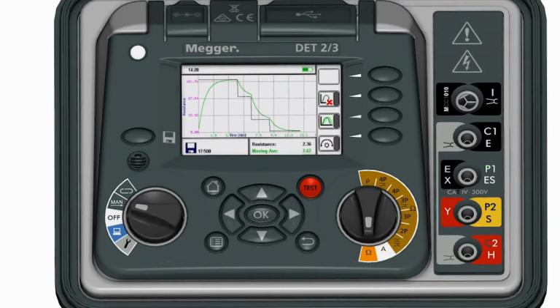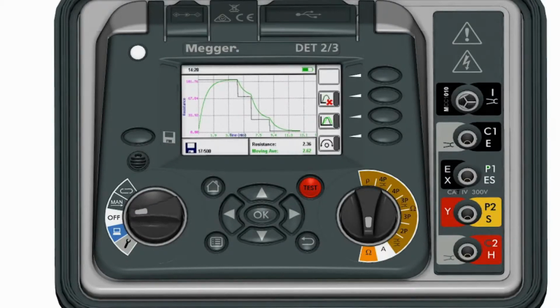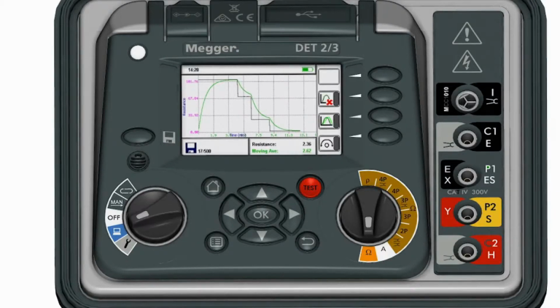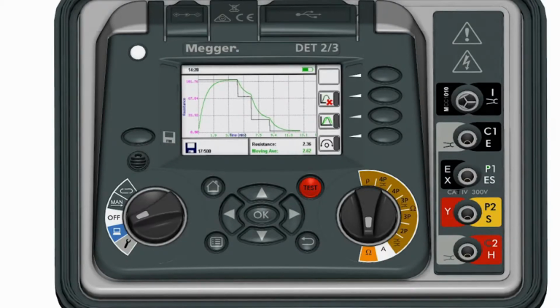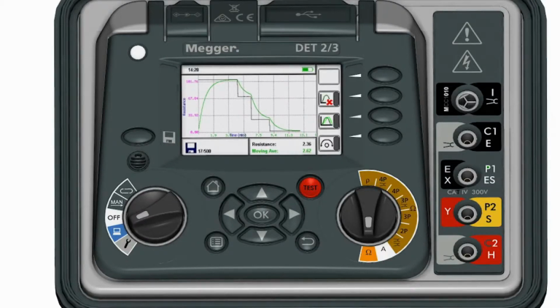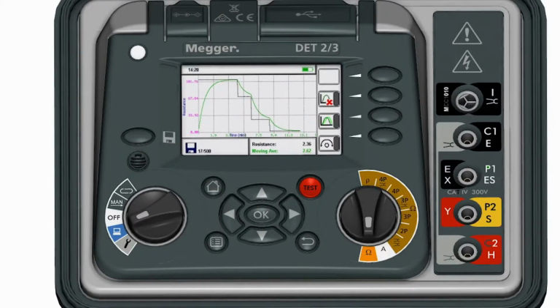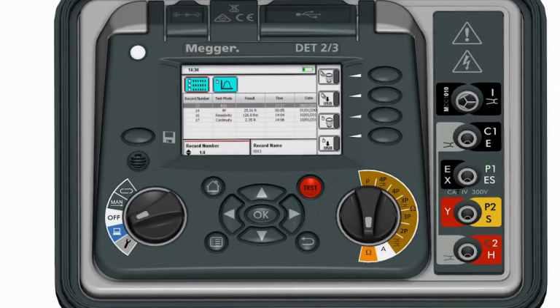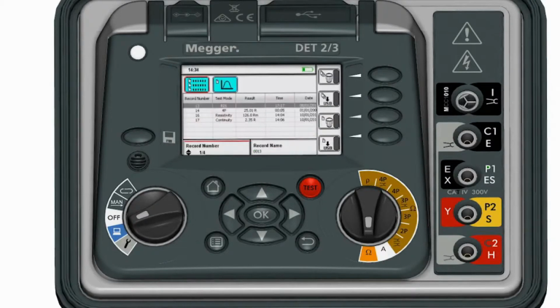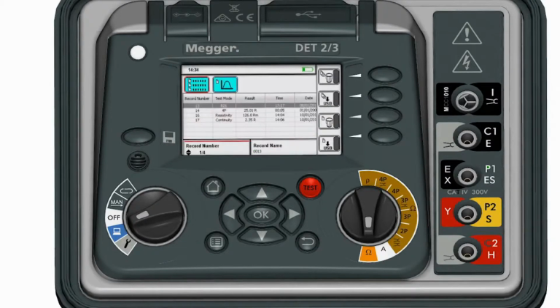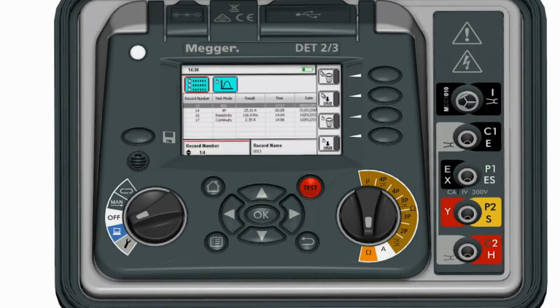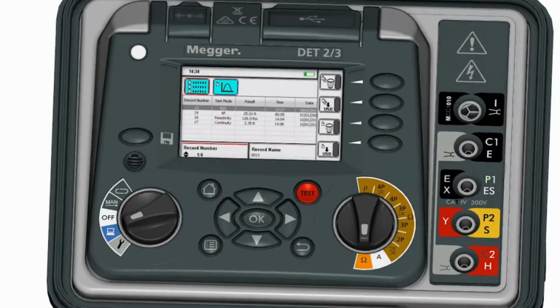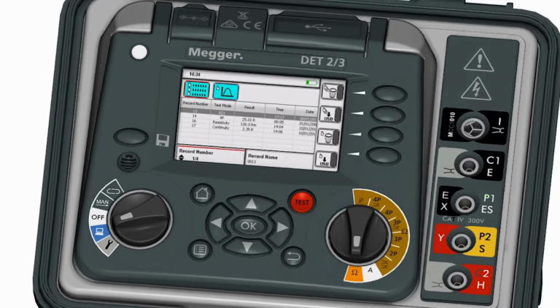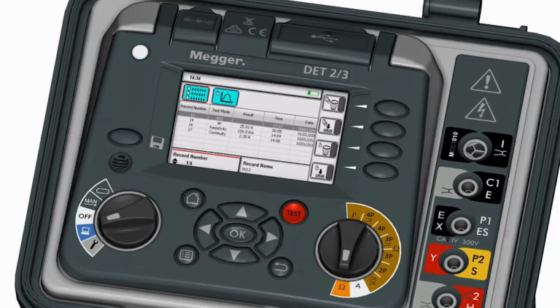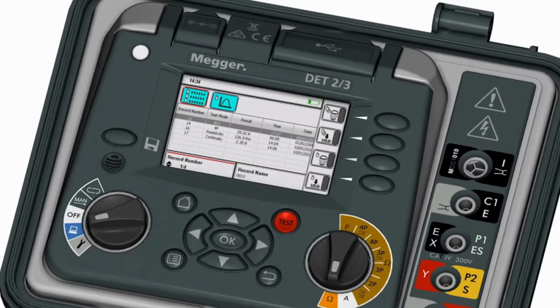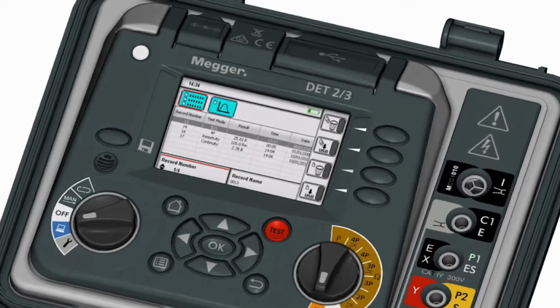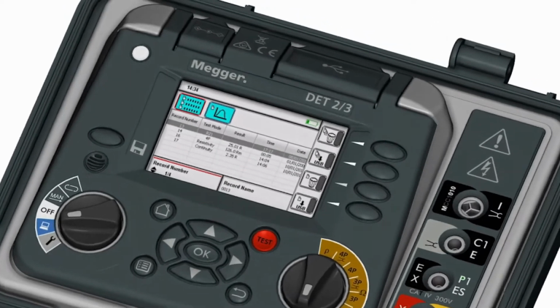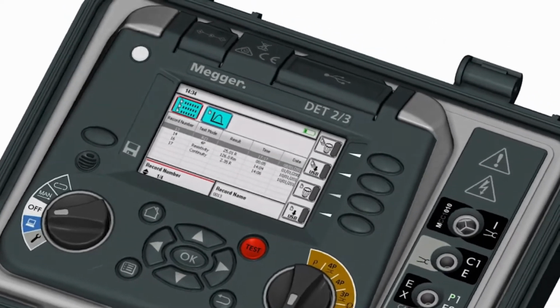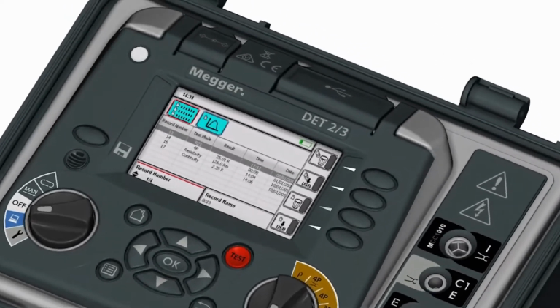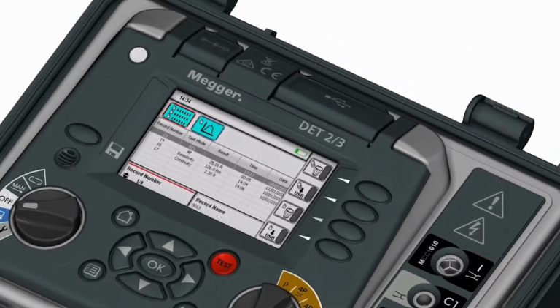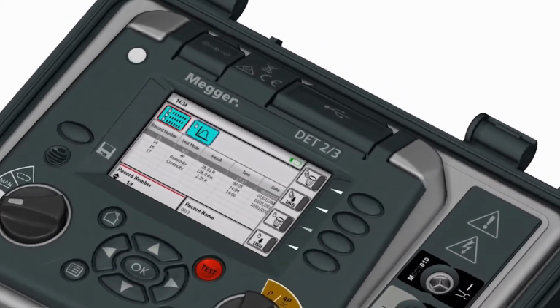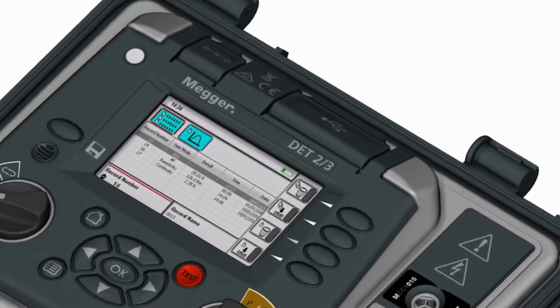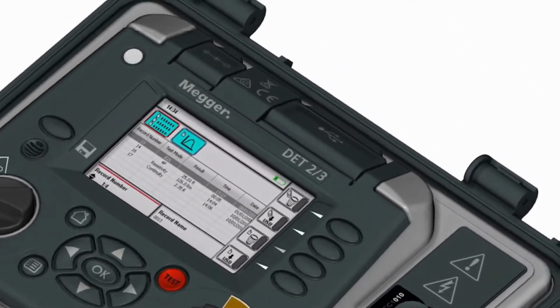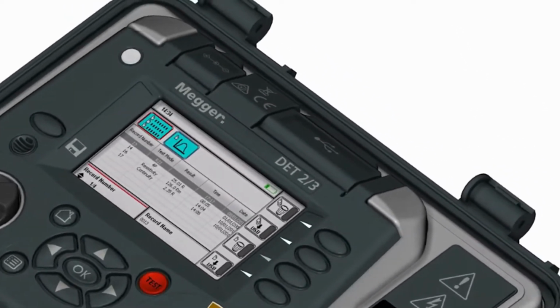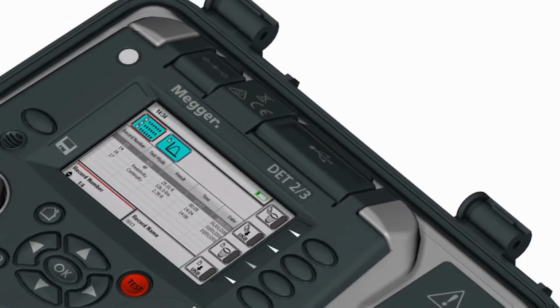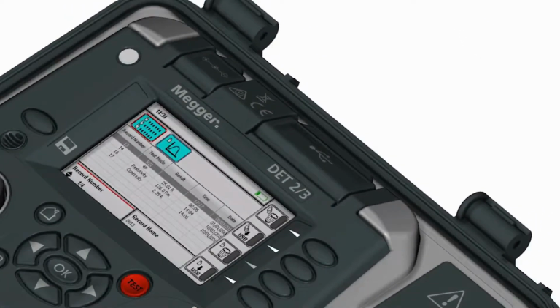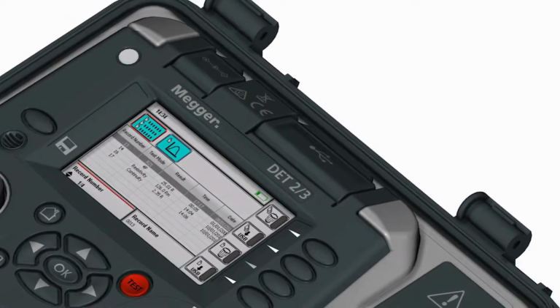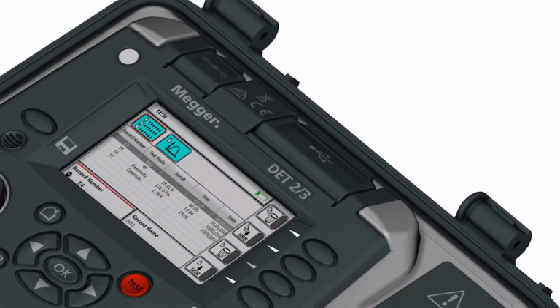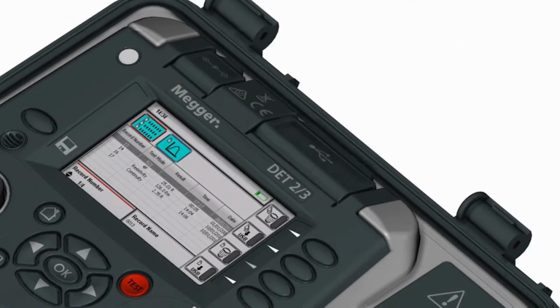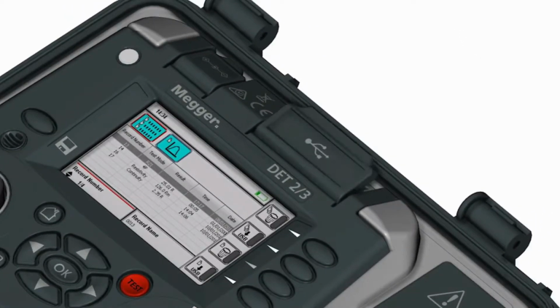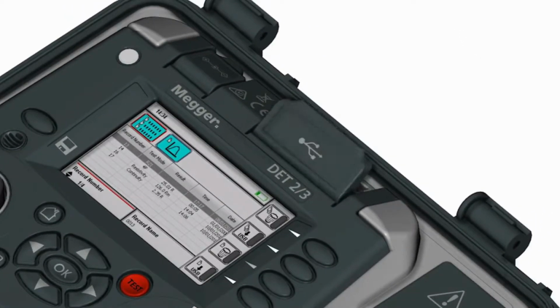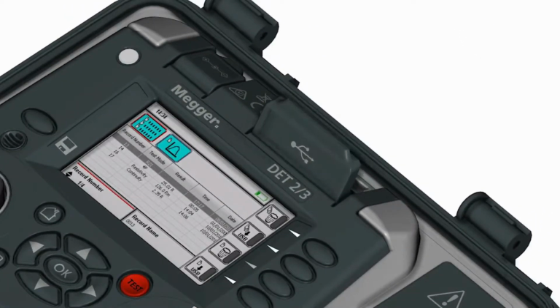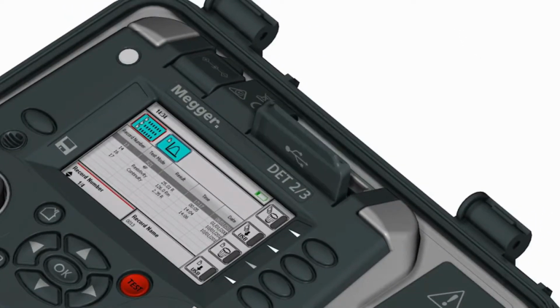Save up to 500 graphs or data points using the unit's onboard storage and download them for use on a computer.